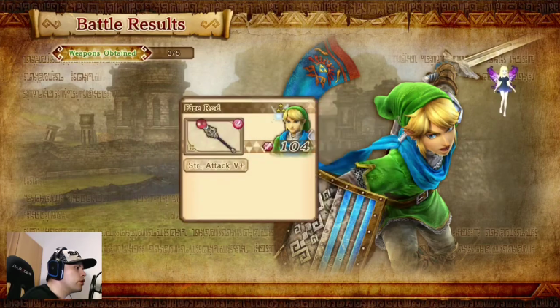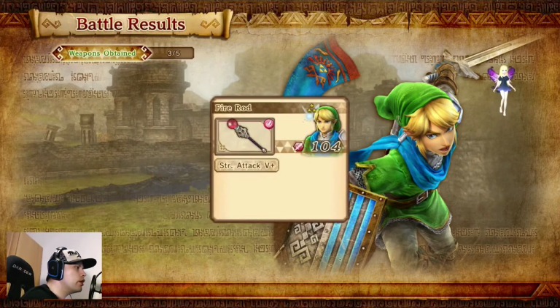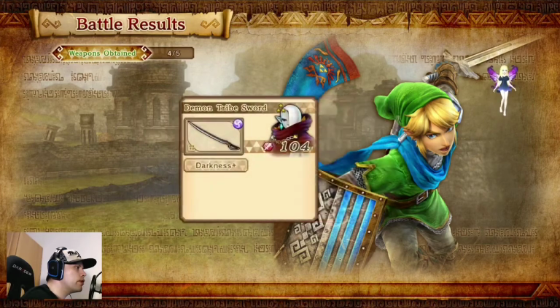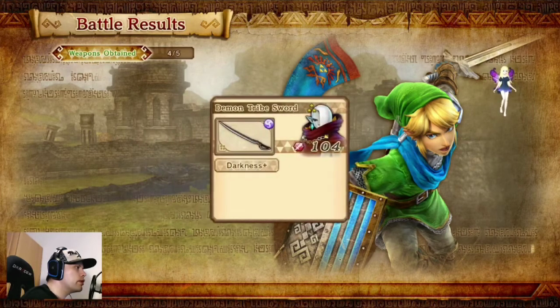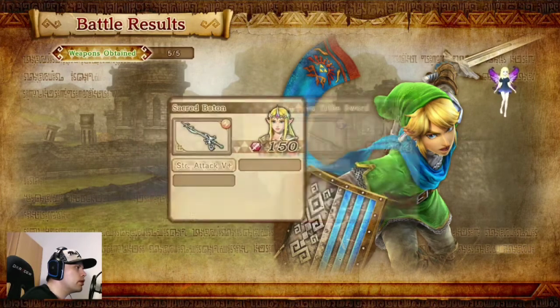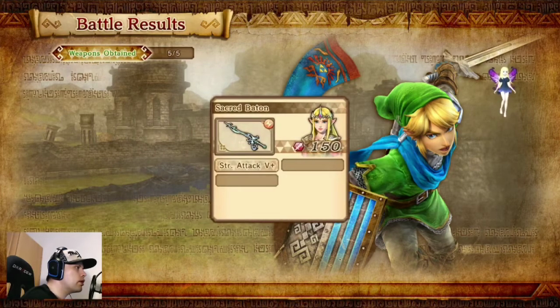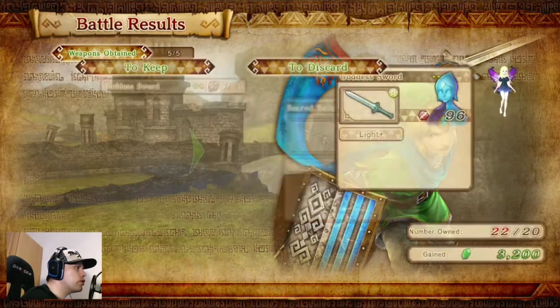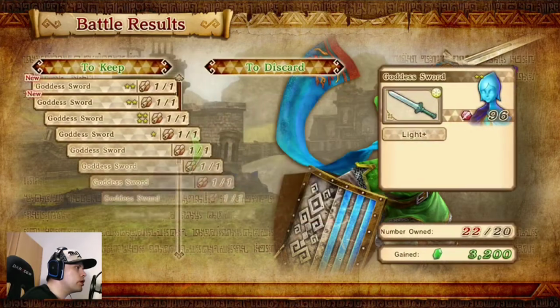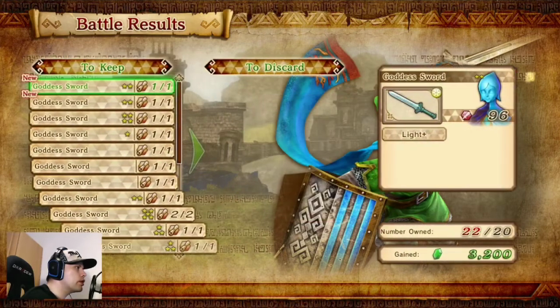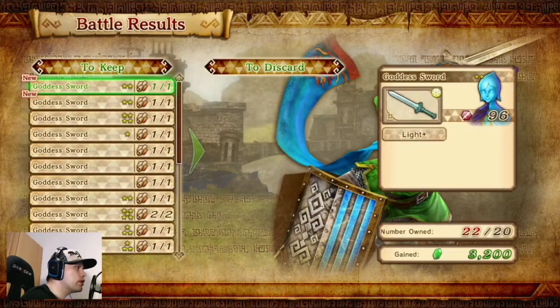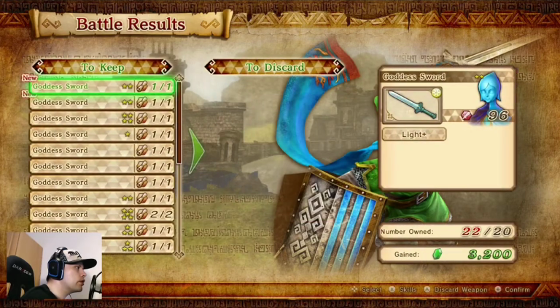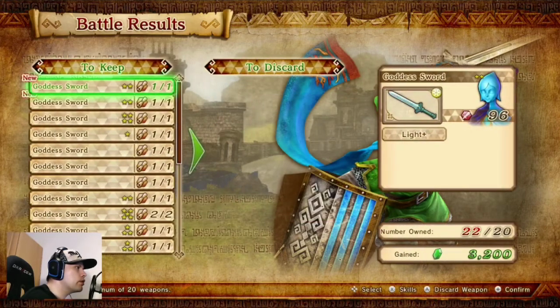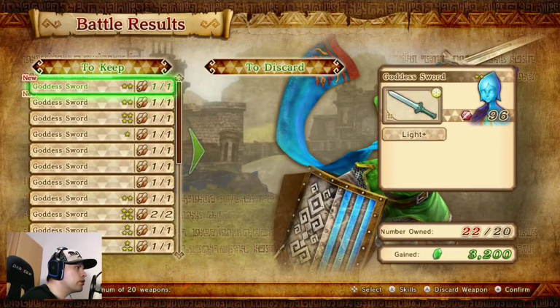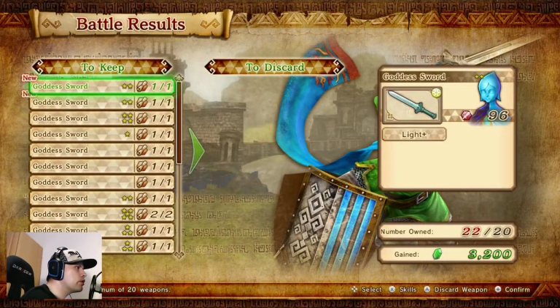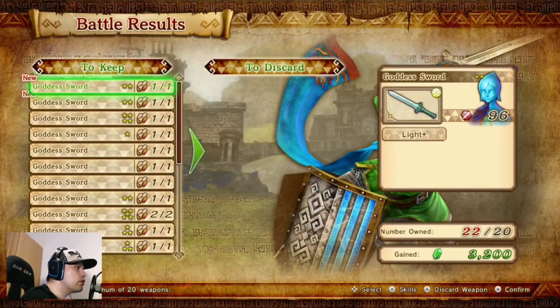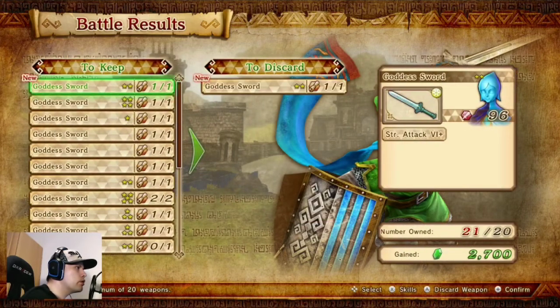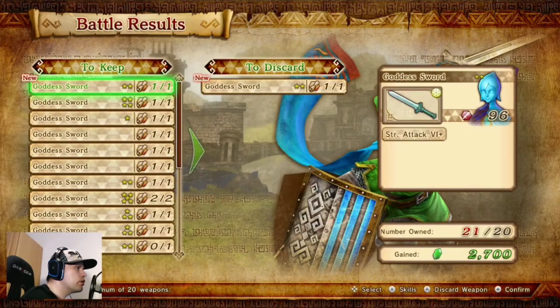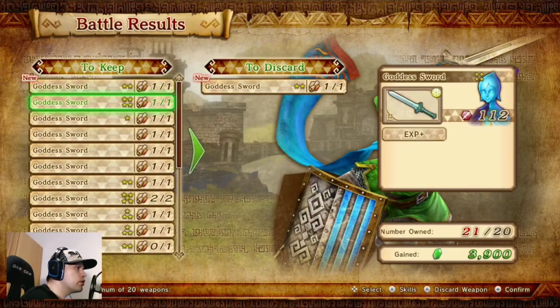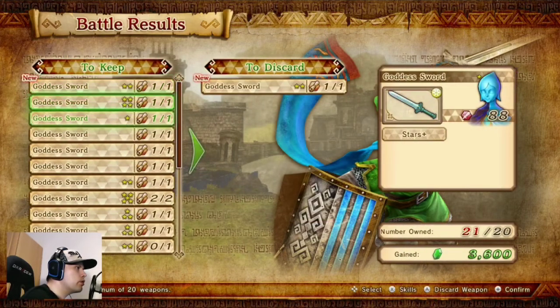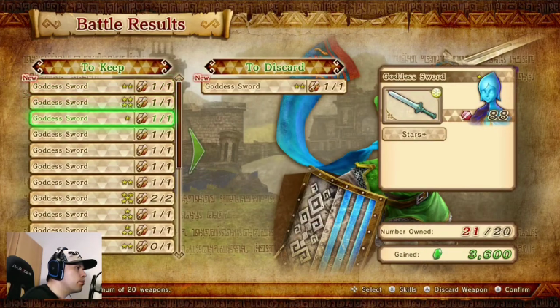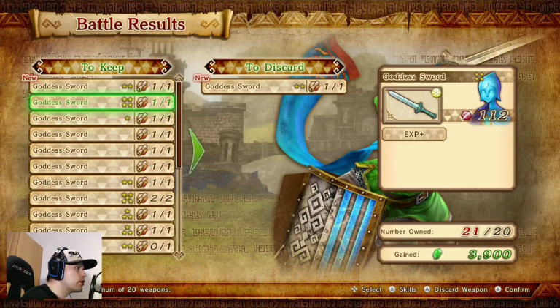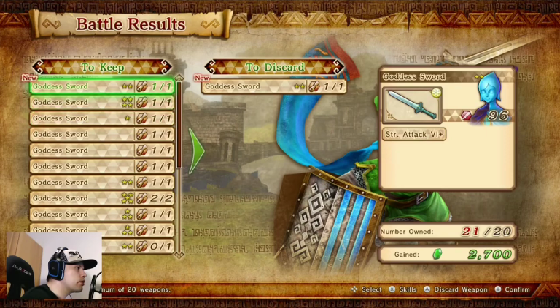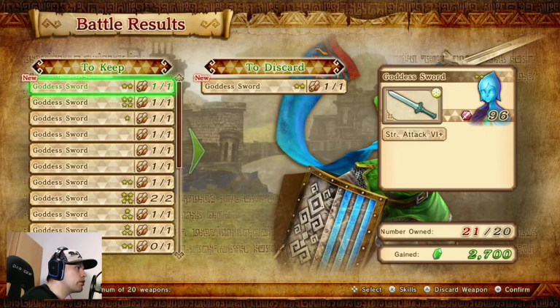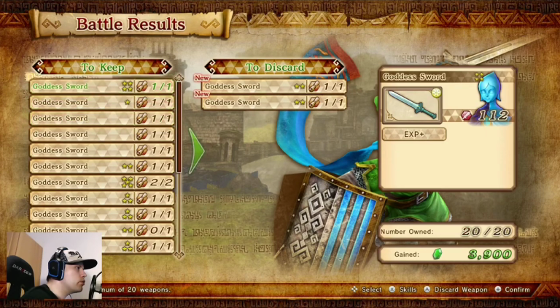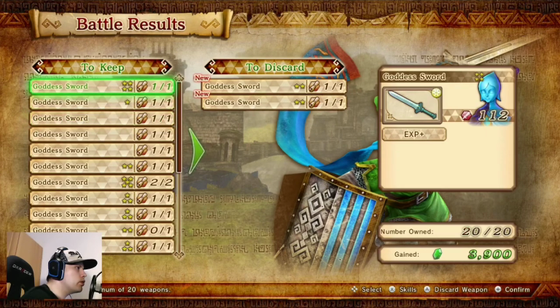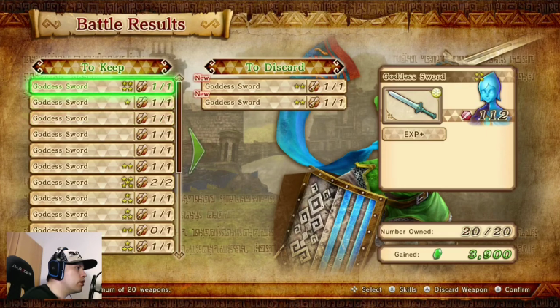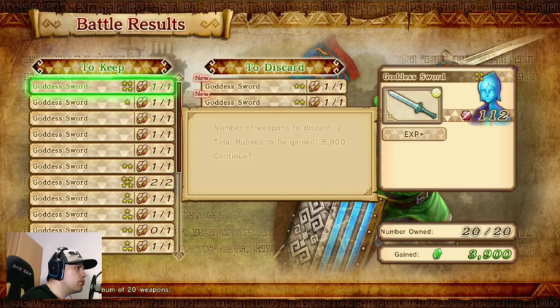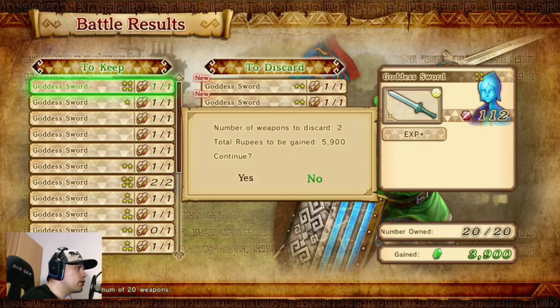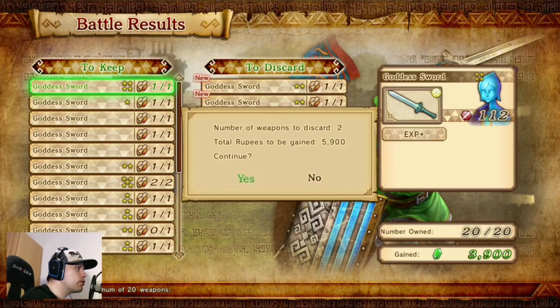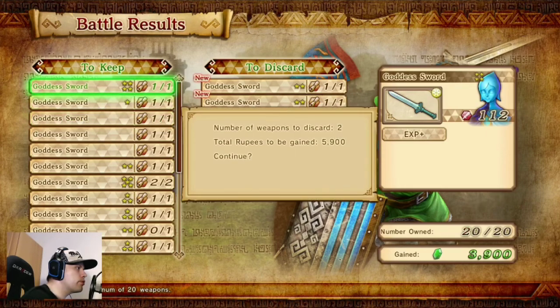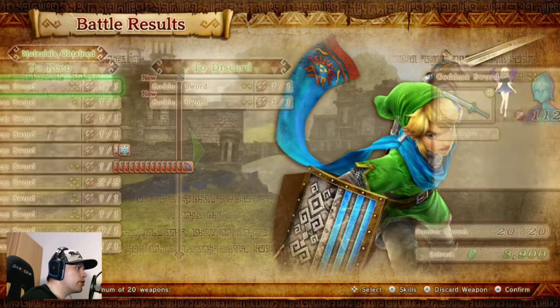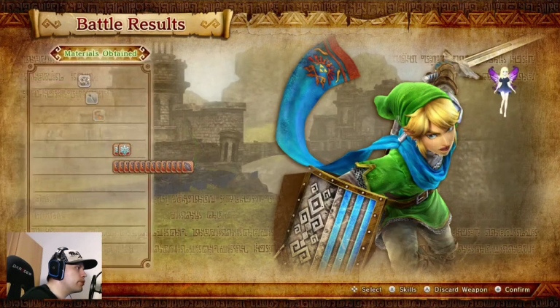E rank — everything is nice. Must go away a little bit of weapons and we got a lot of items.